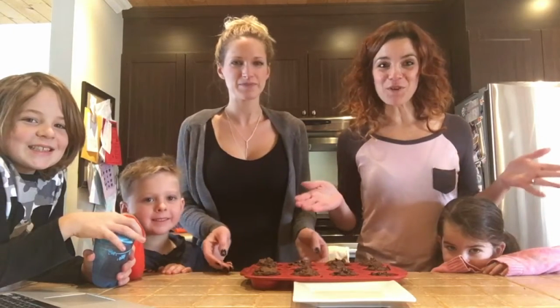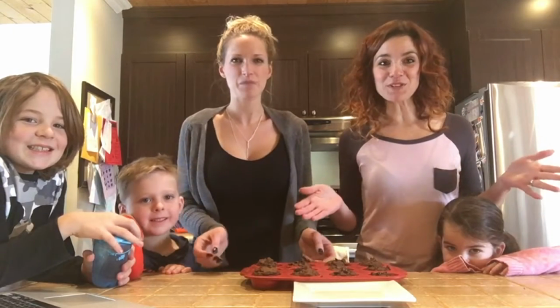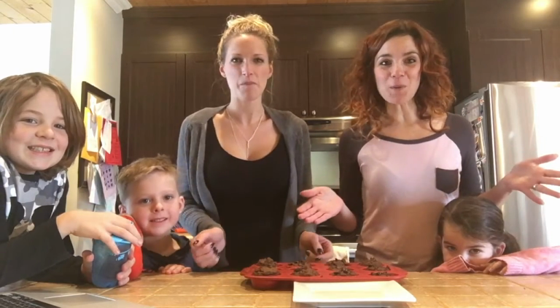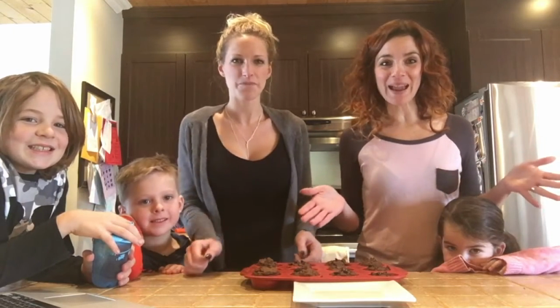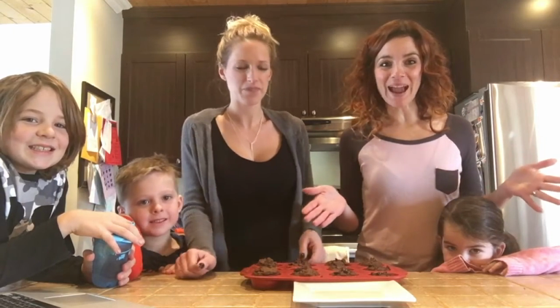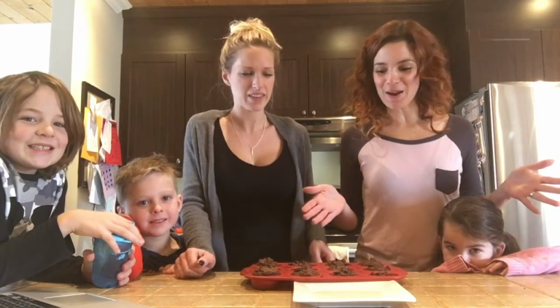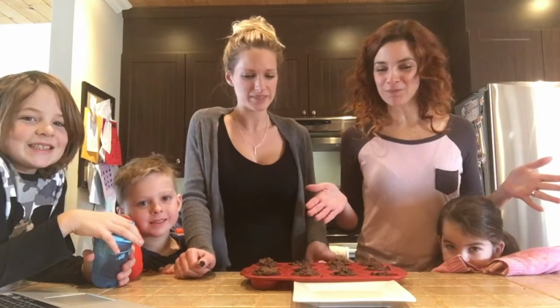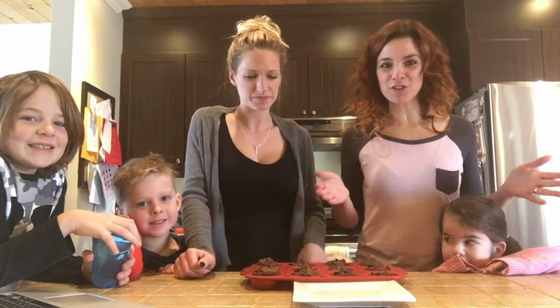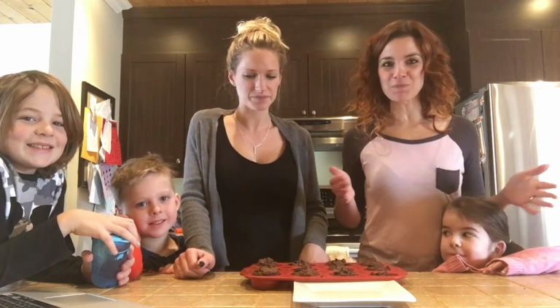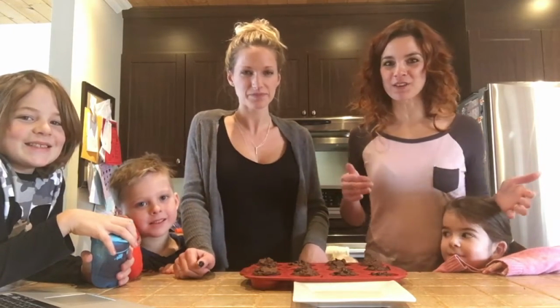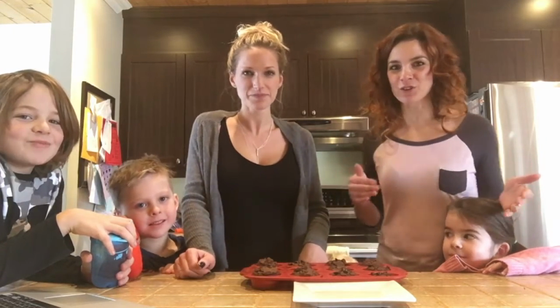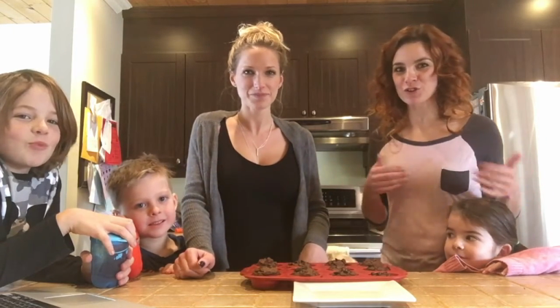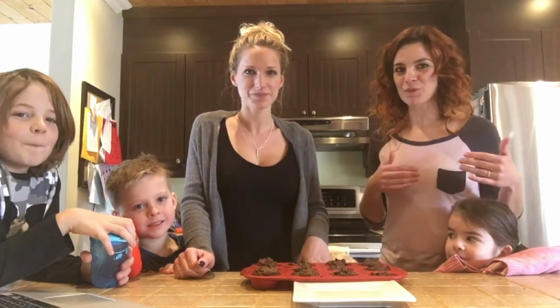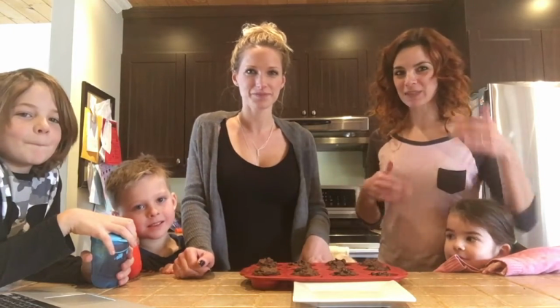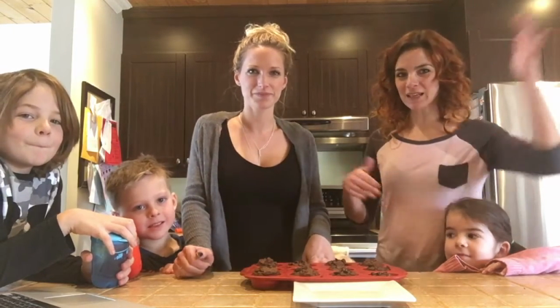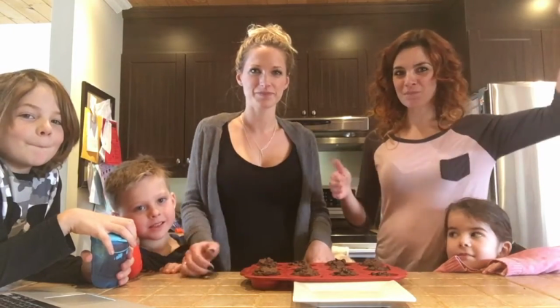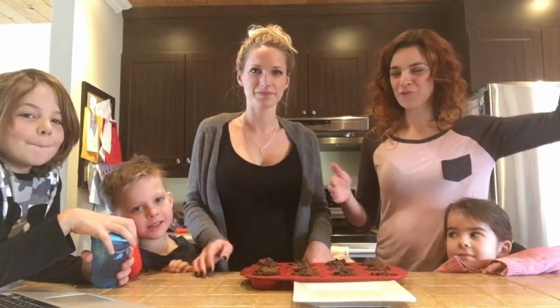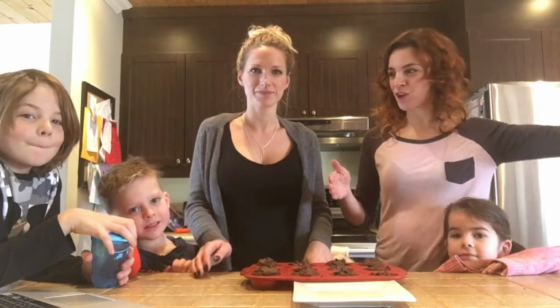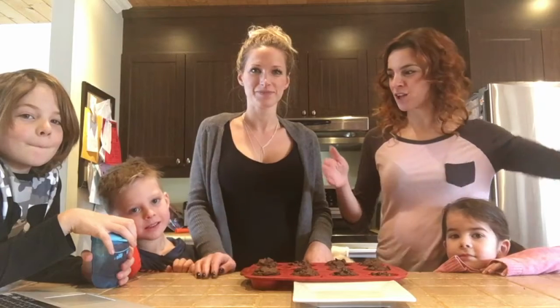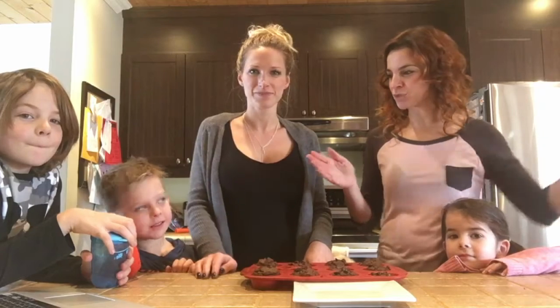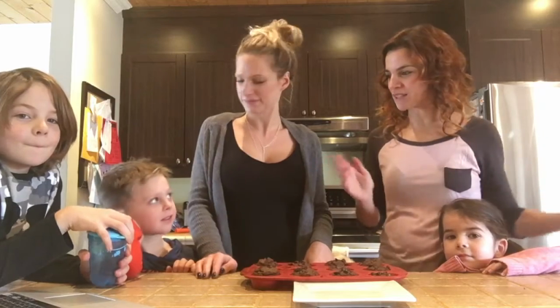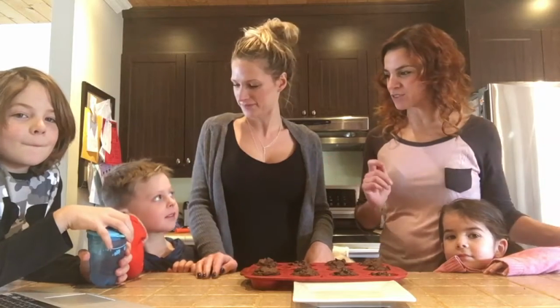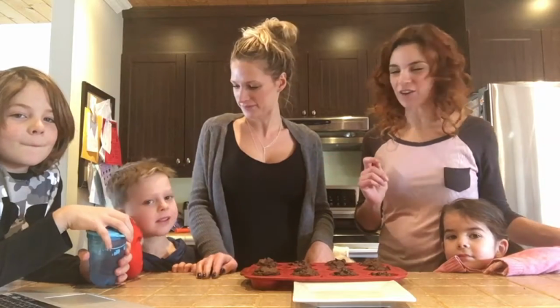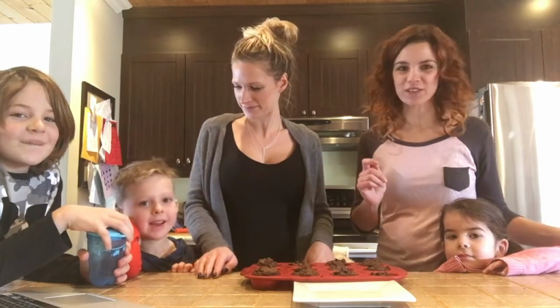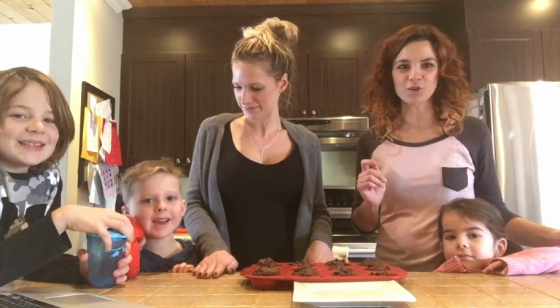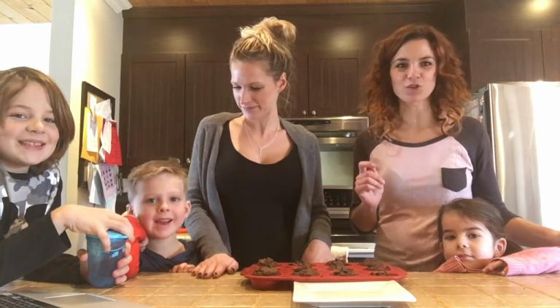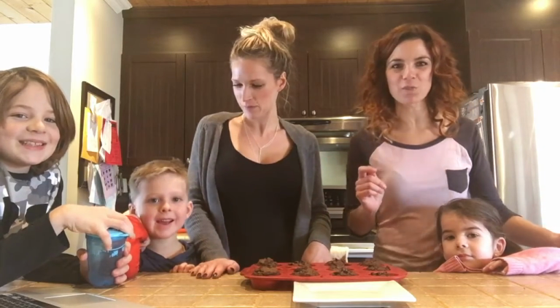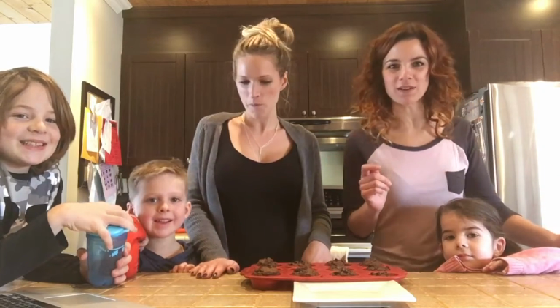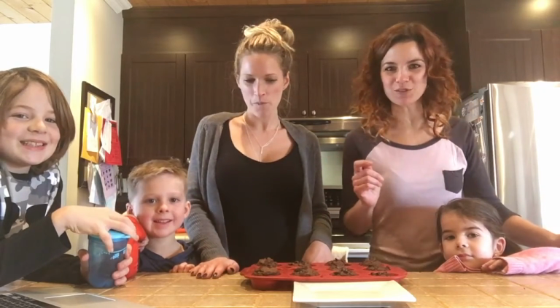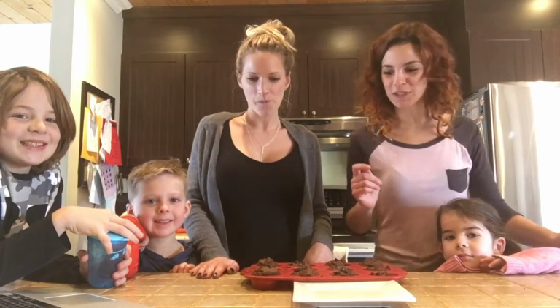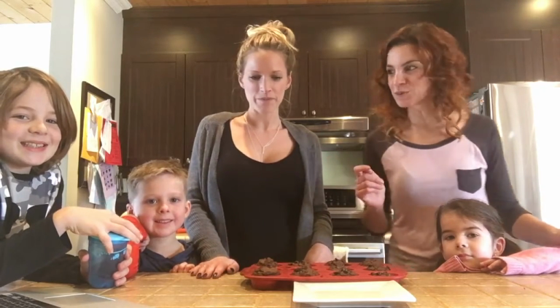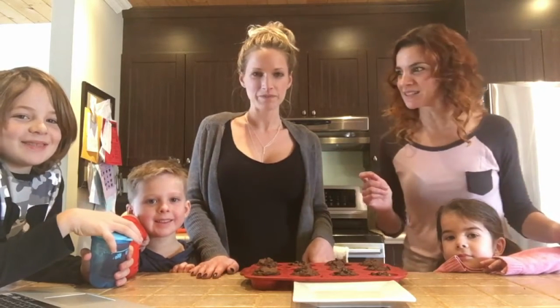Fait que mes muffins sont prêts à être mangés, puis on a juste comme crié «muffins!» Puis tous les enfants sont arrivés, donc ils ont super hâte d'y goûter aussi.